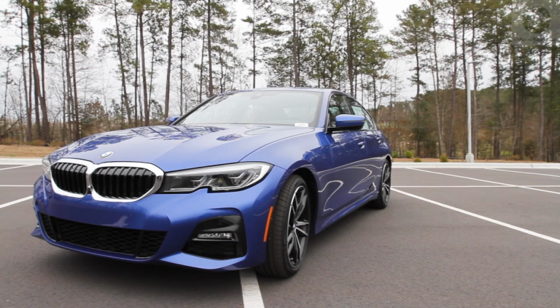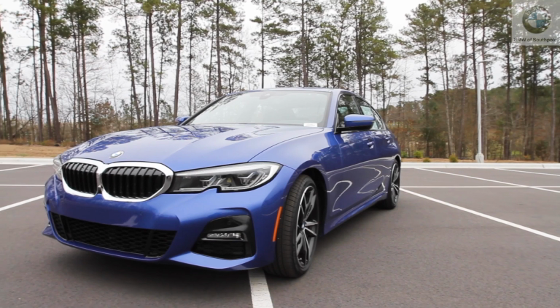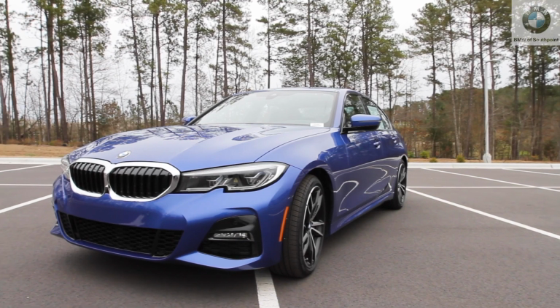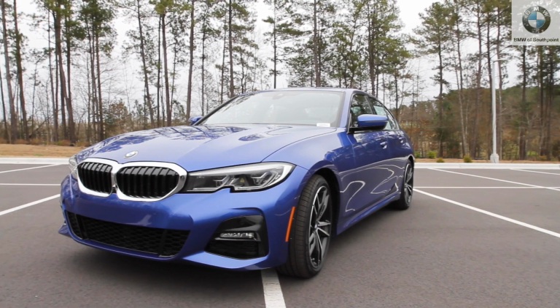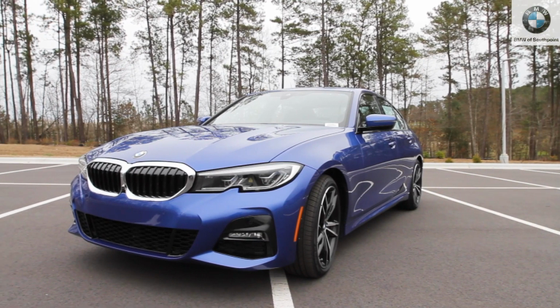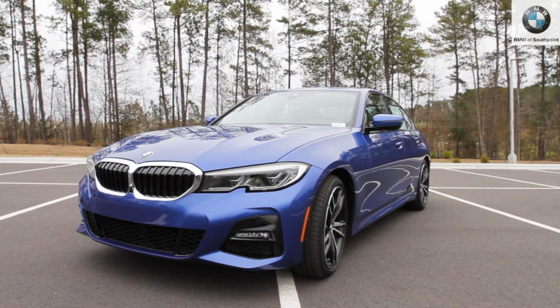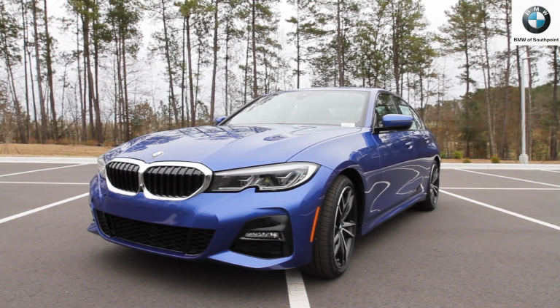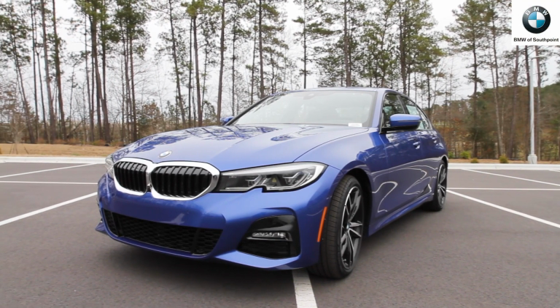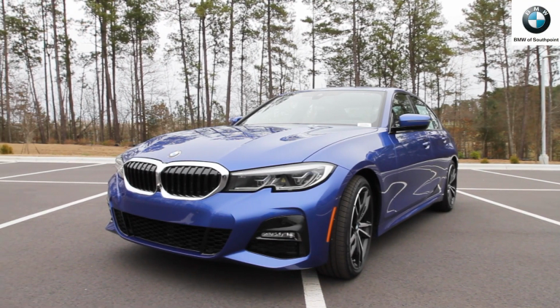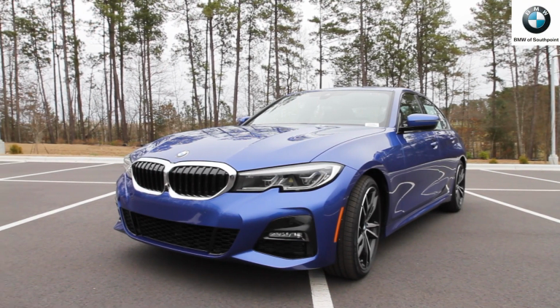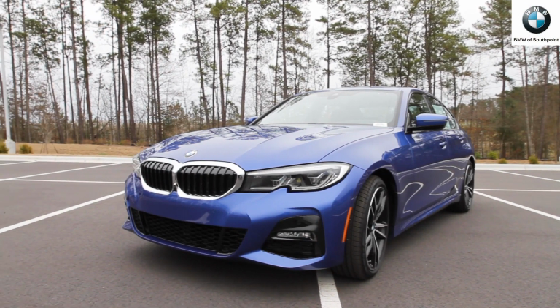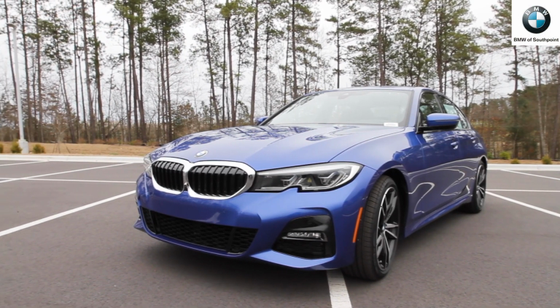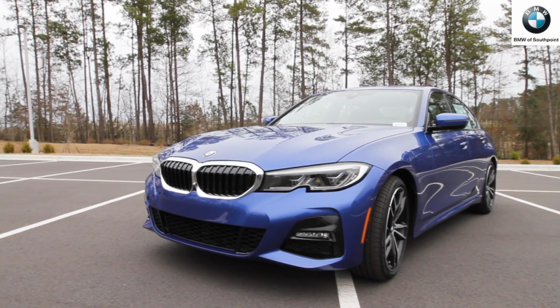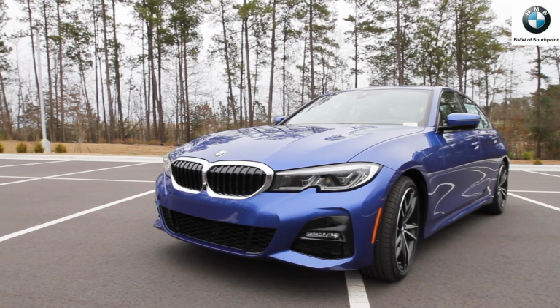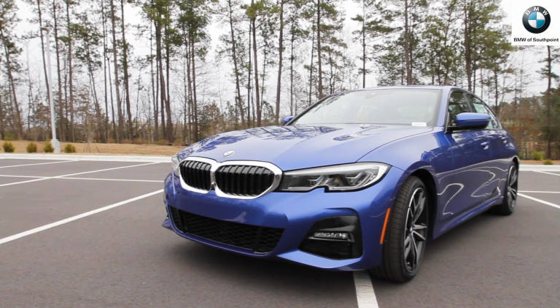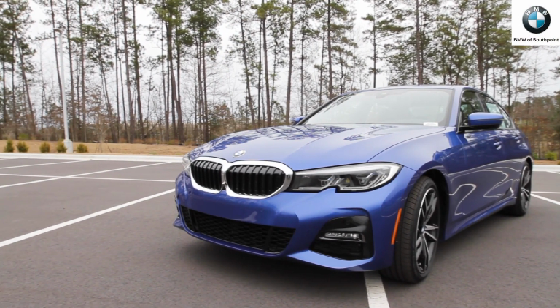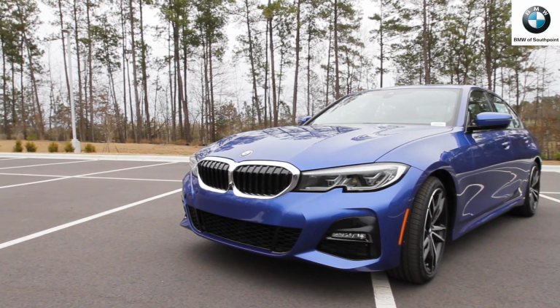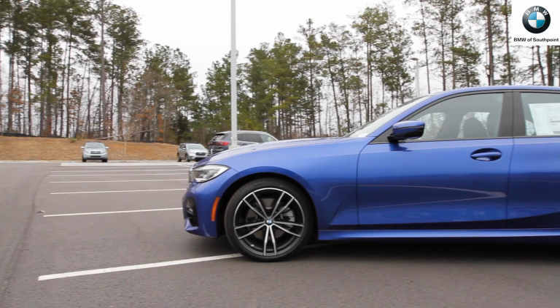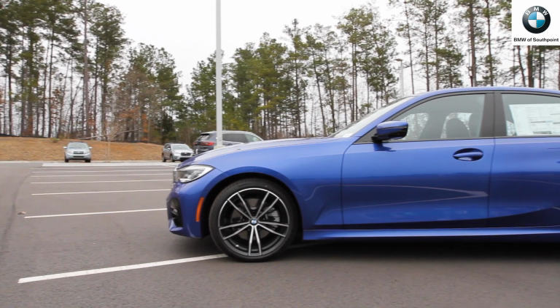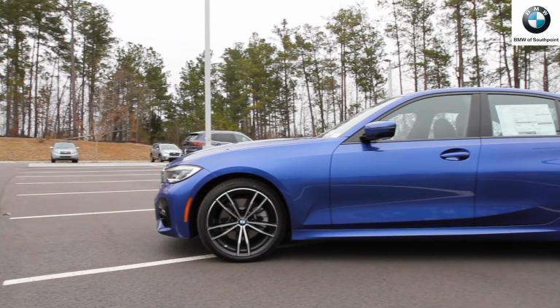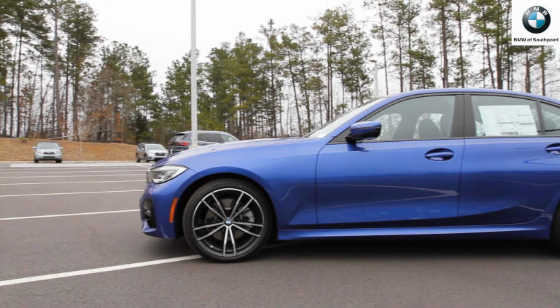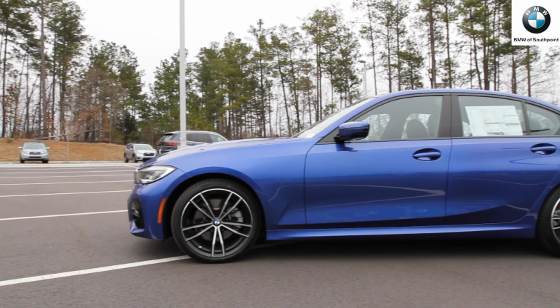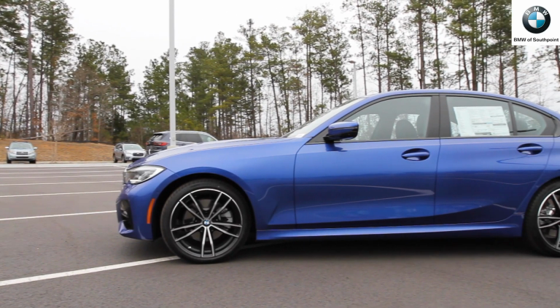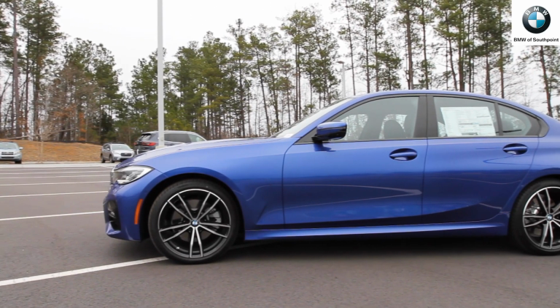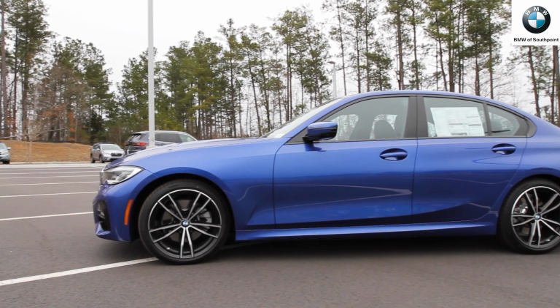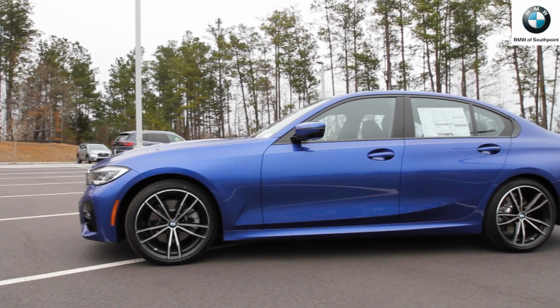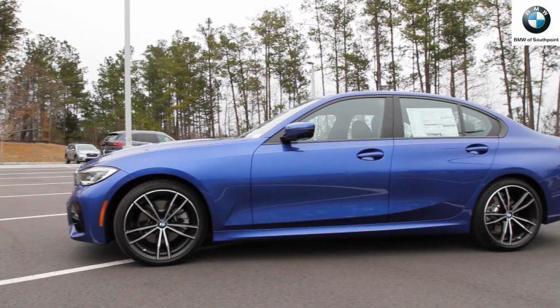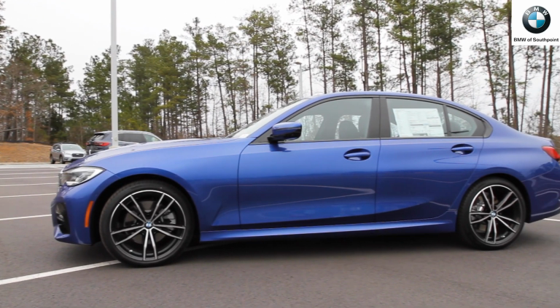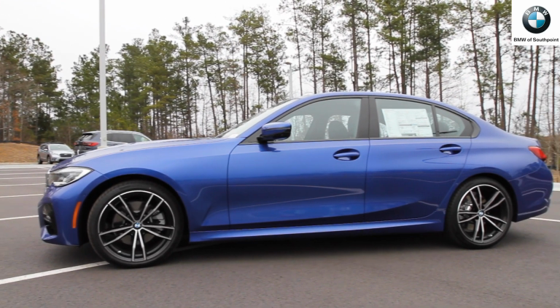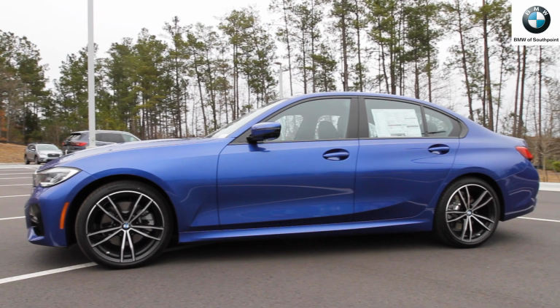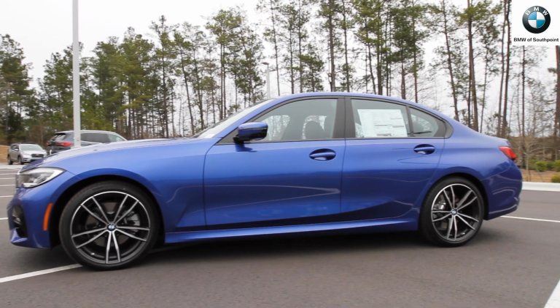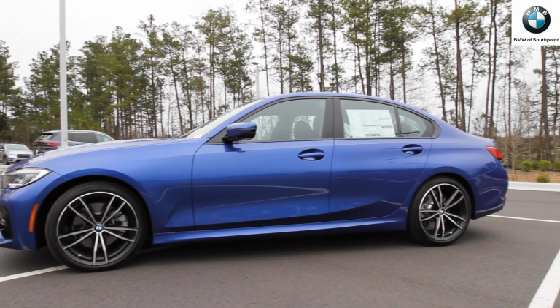BMW of South Point is proud to introduce the 2019 3-Series sedan, the ultimate sports sedan.